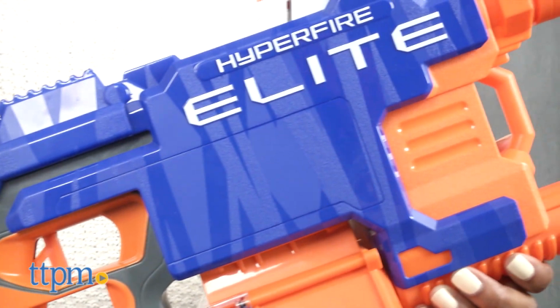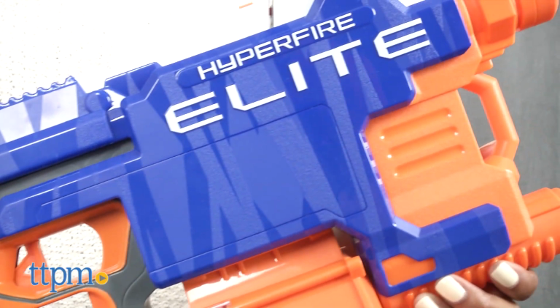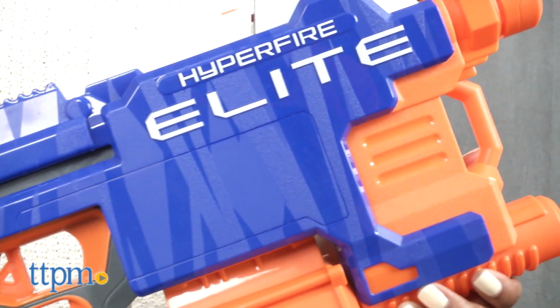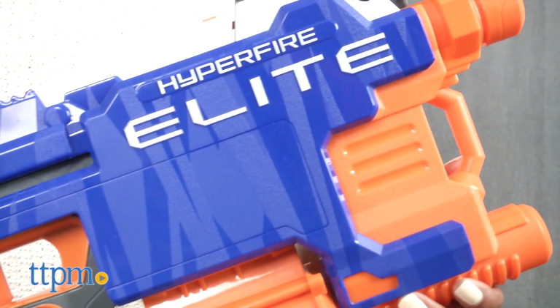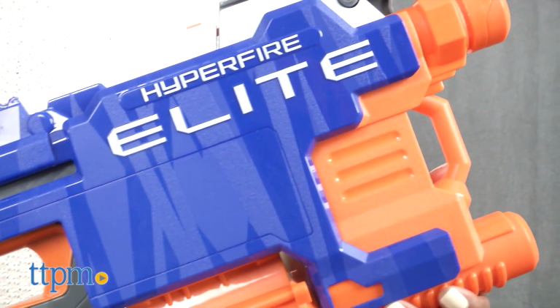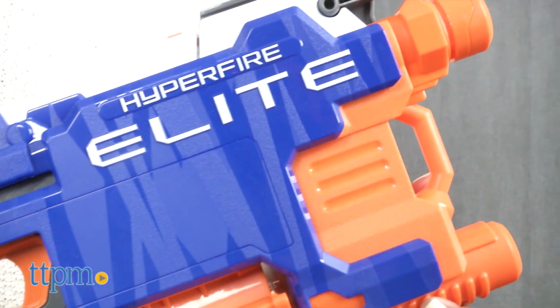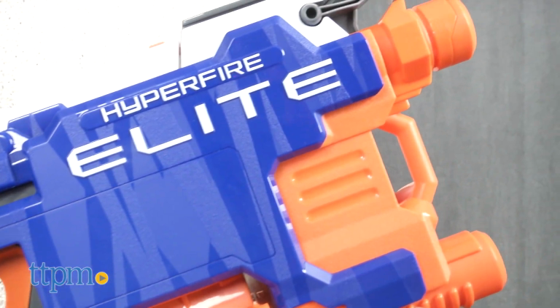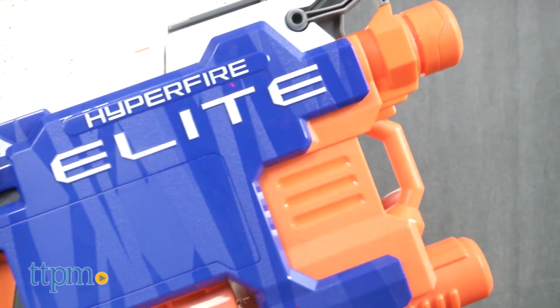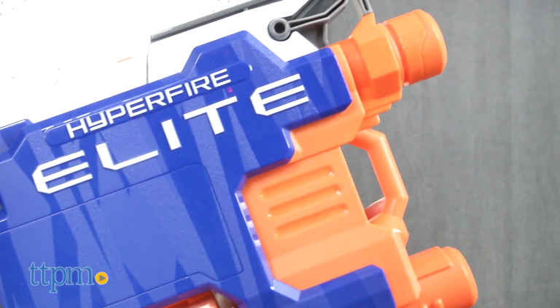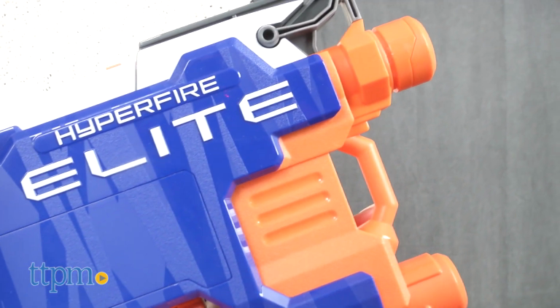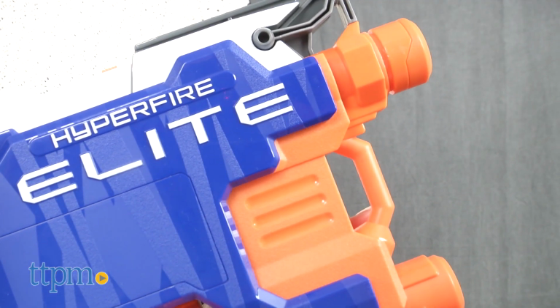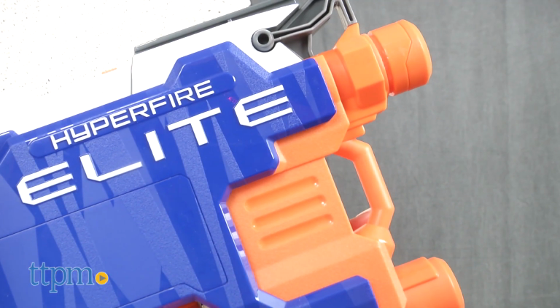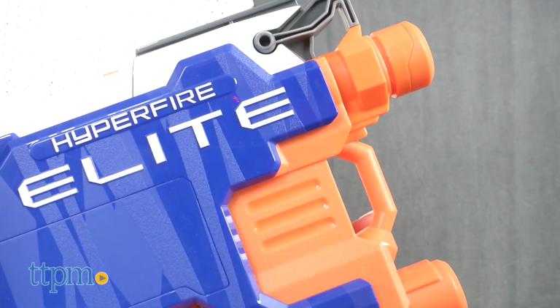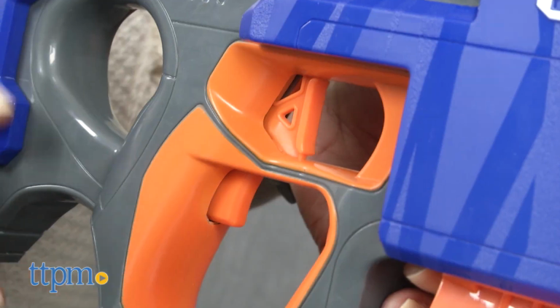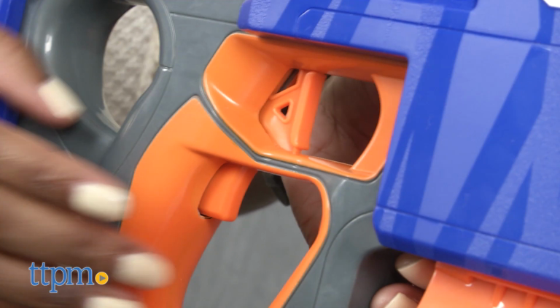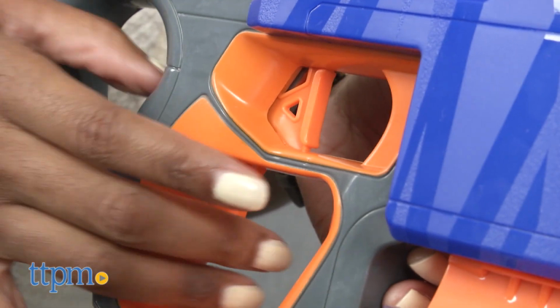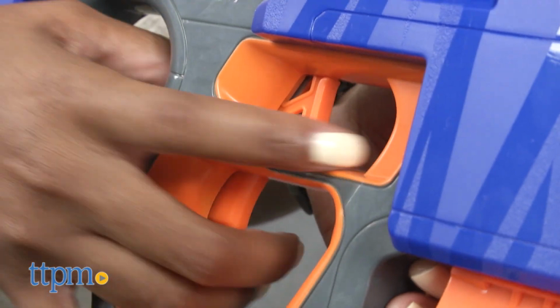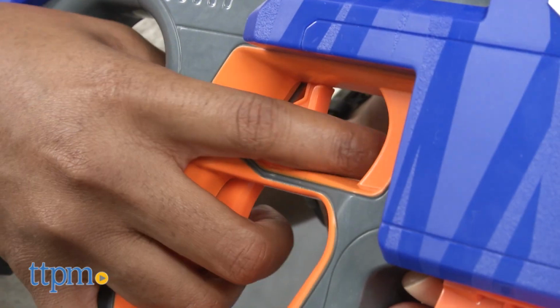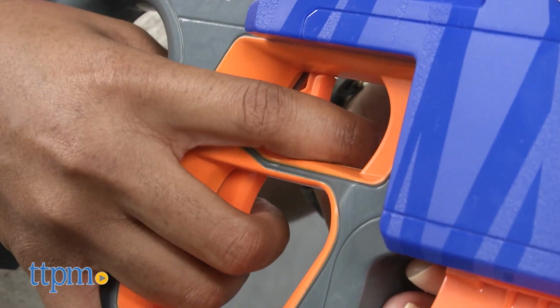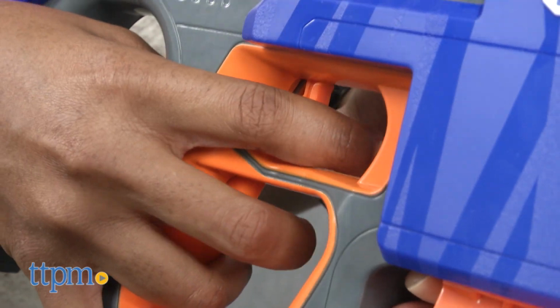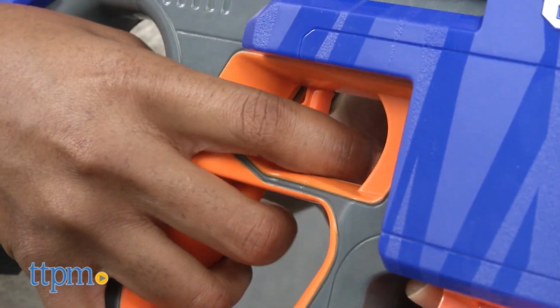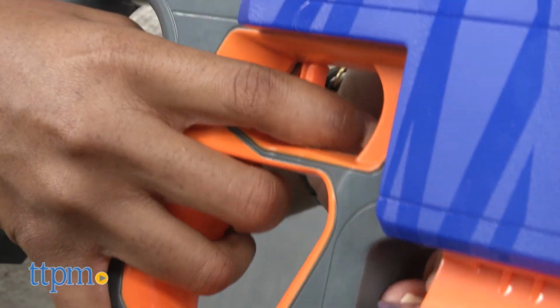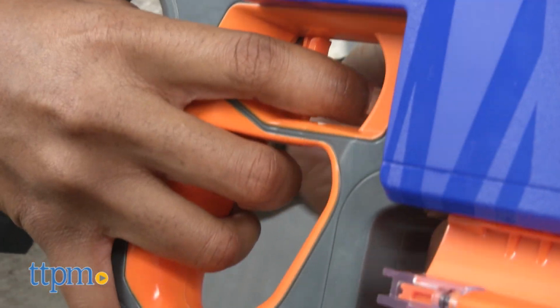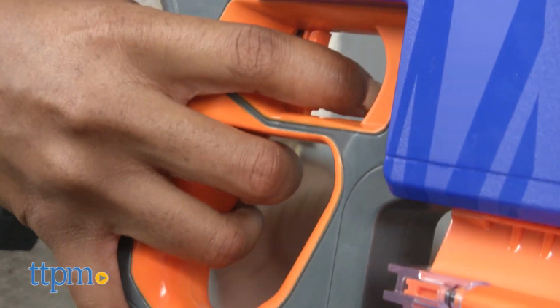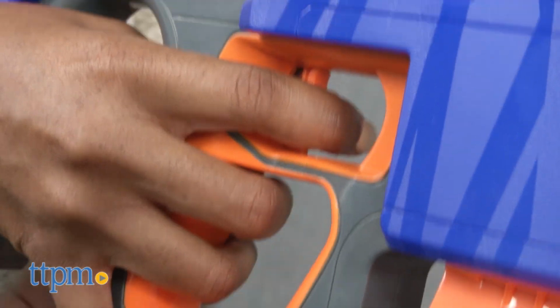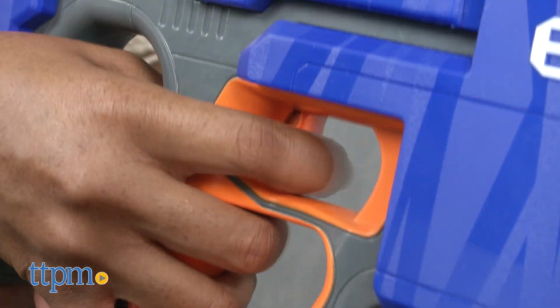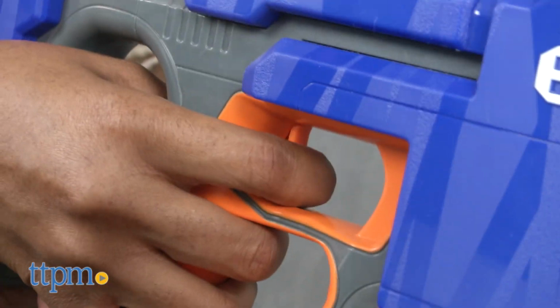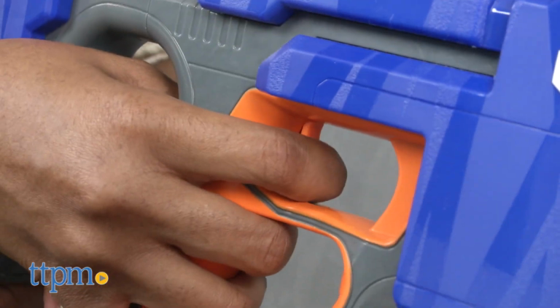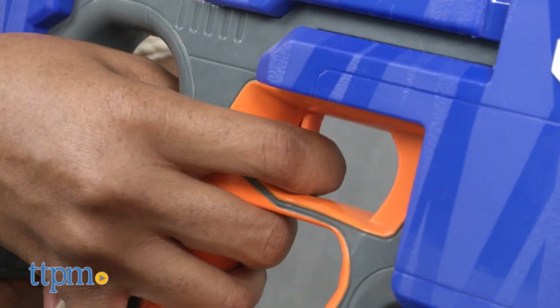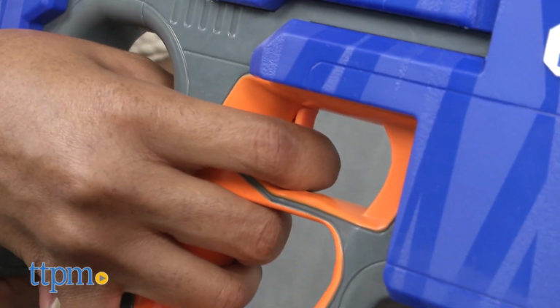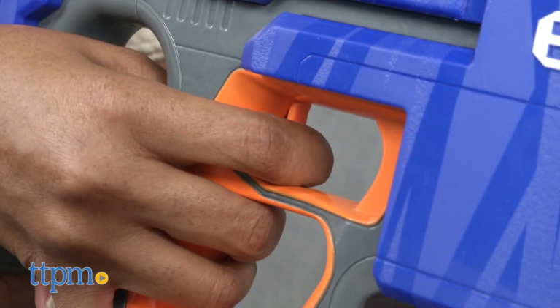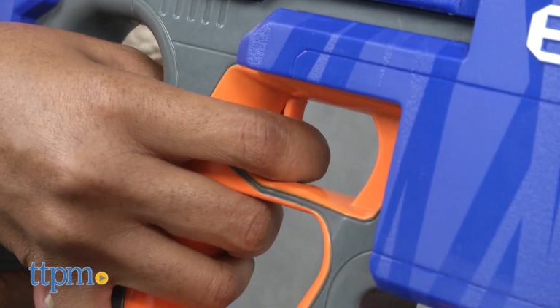To fire, hold down the accelerator button and pull the trigger at the same time.